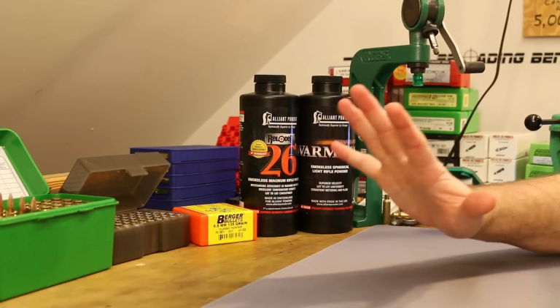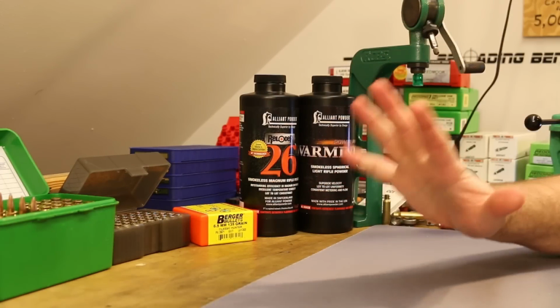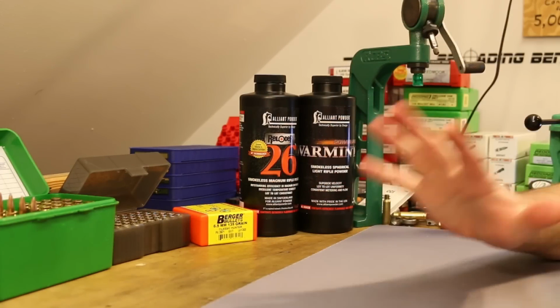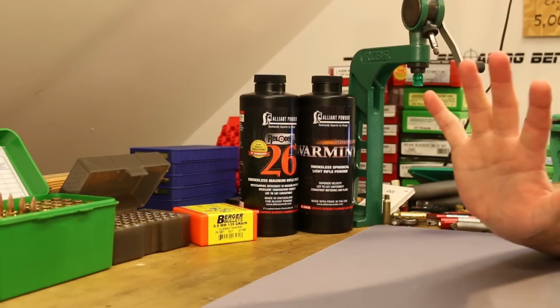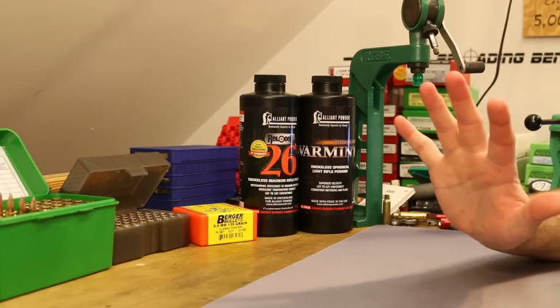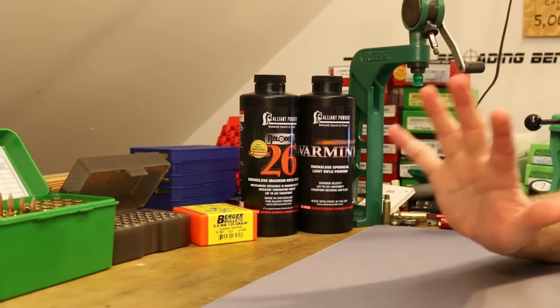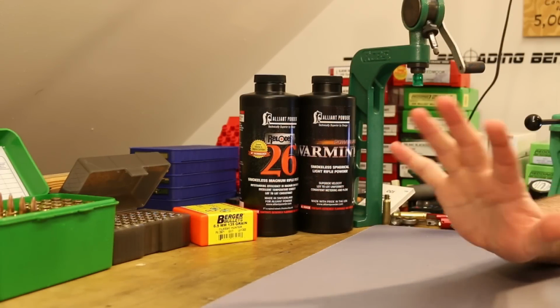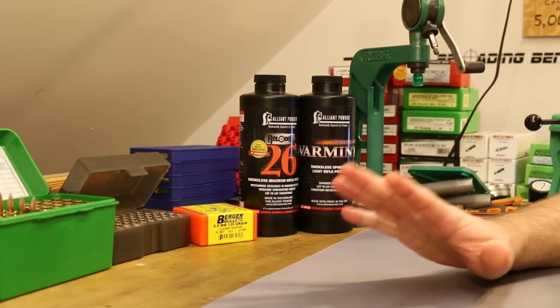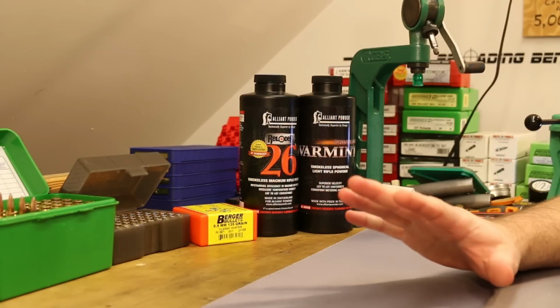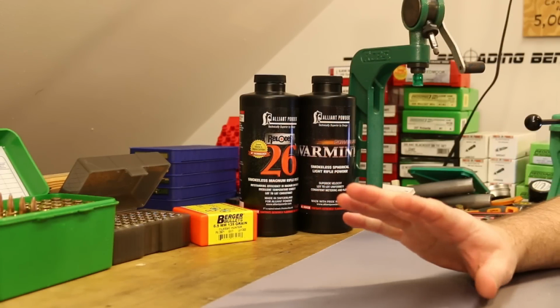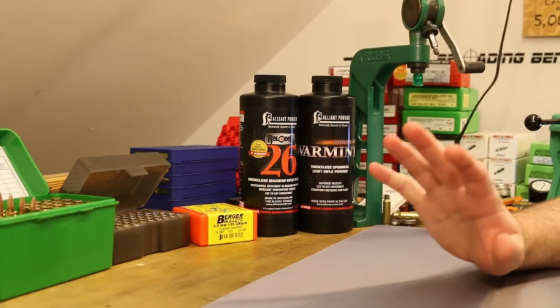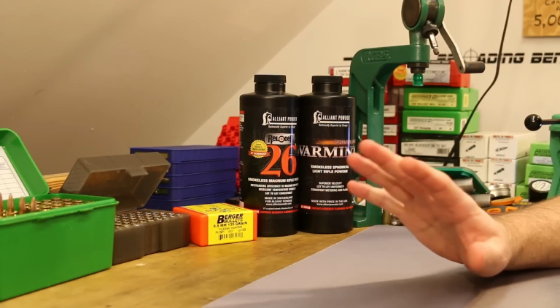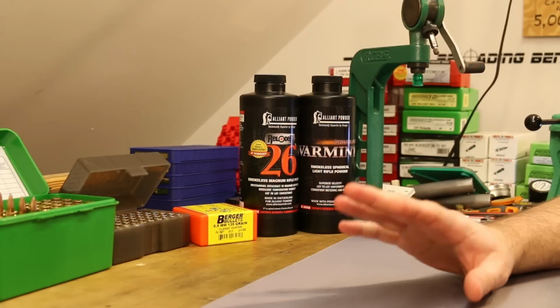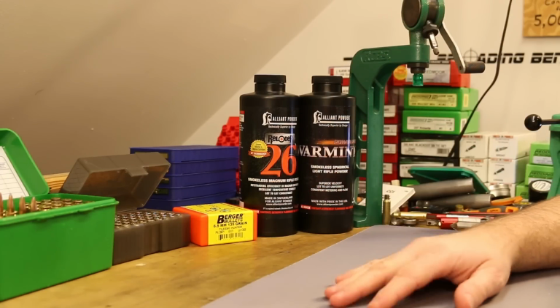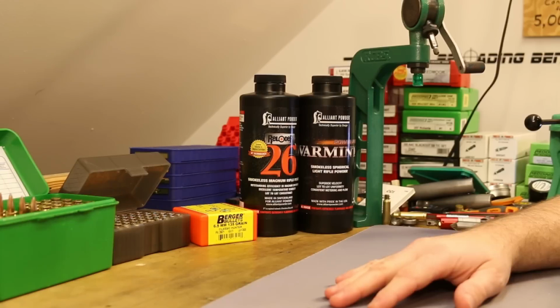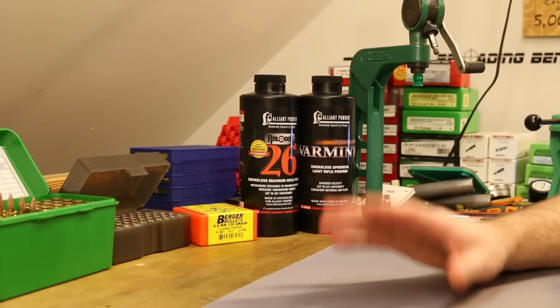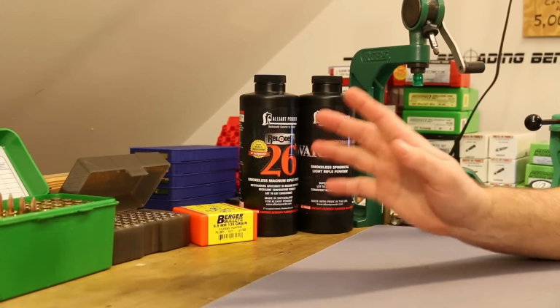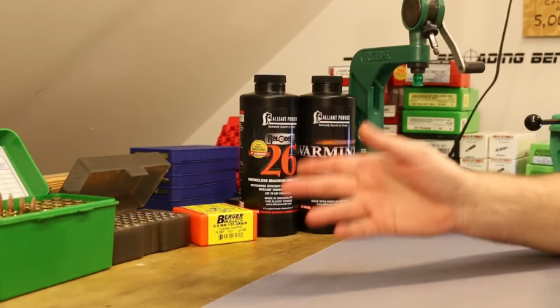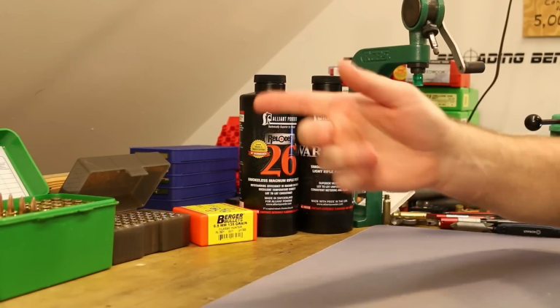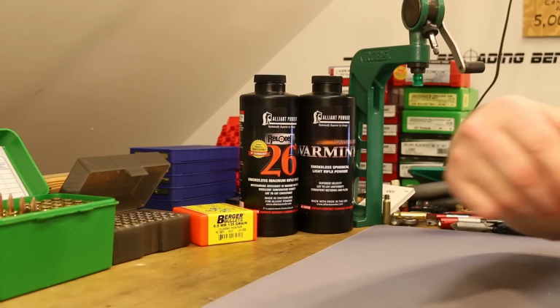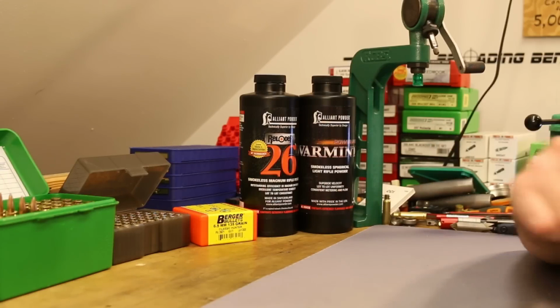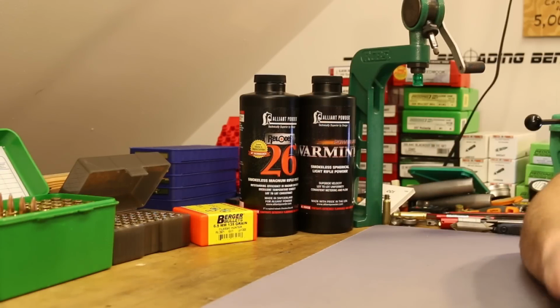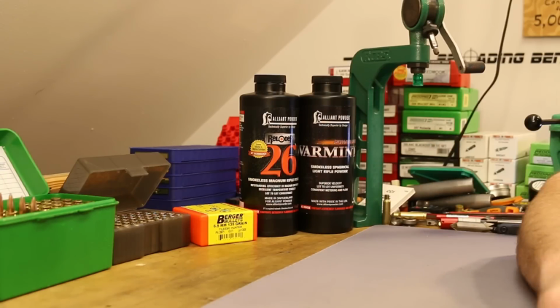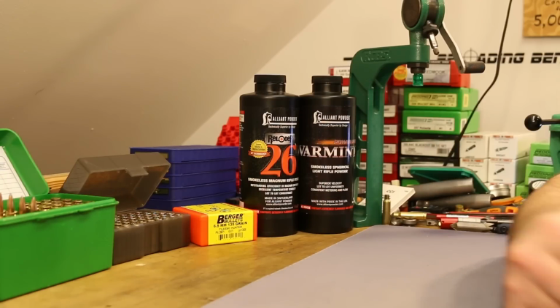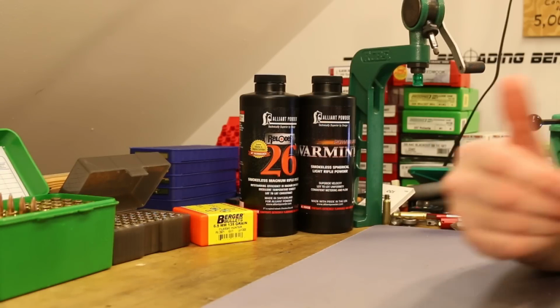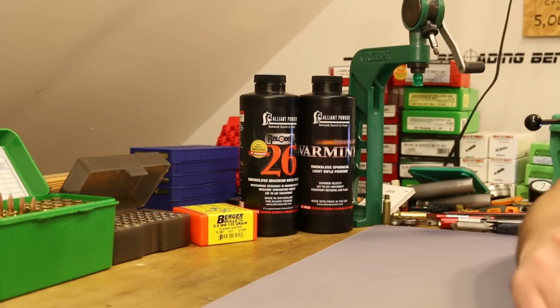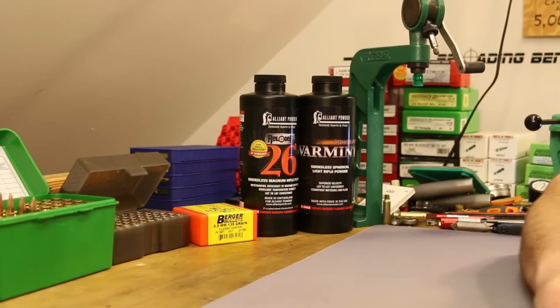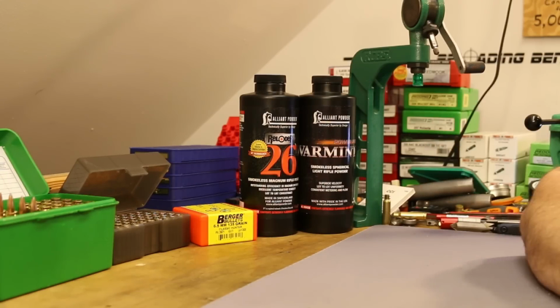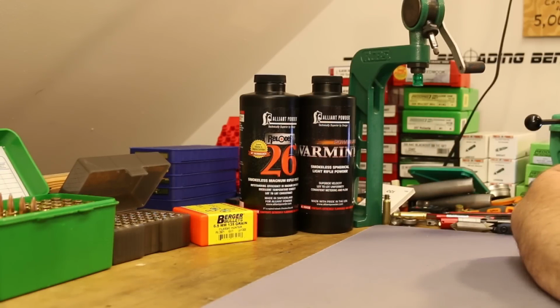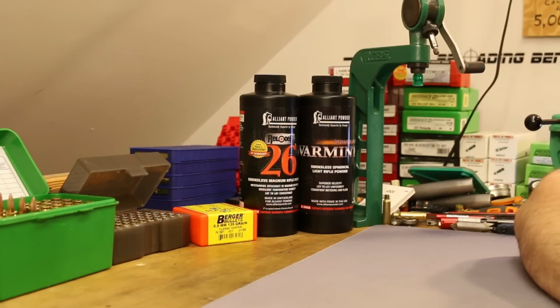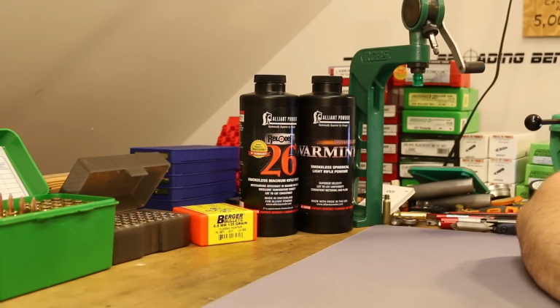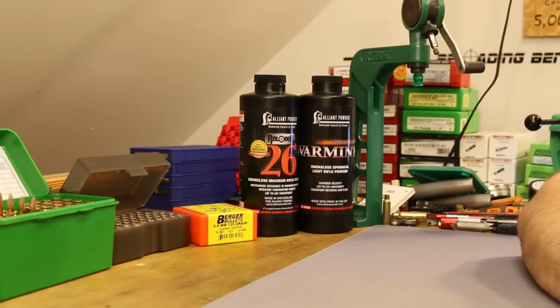I shot a total of five shots into the gel, so let's look at all of those and then we'll come back and look at the bullets.